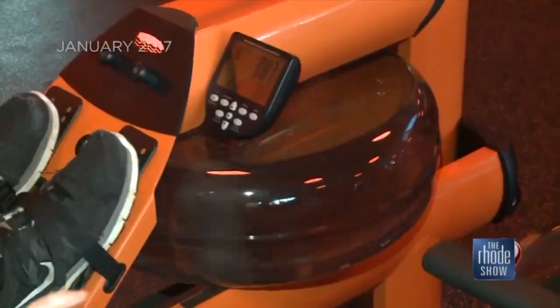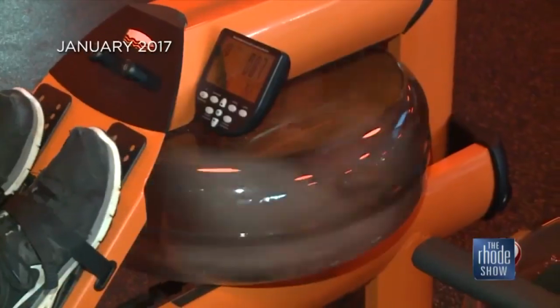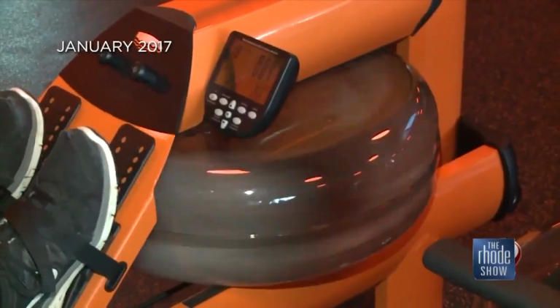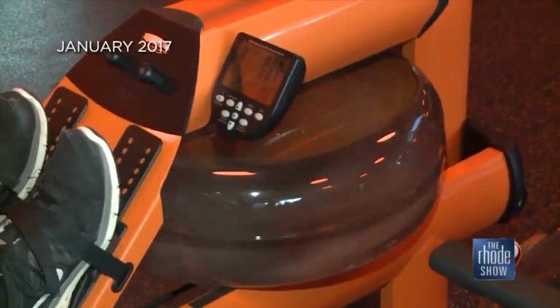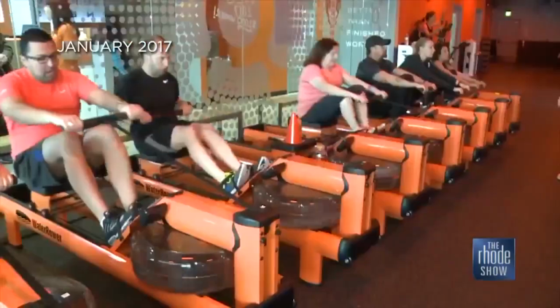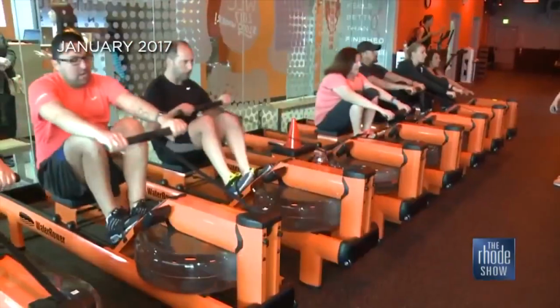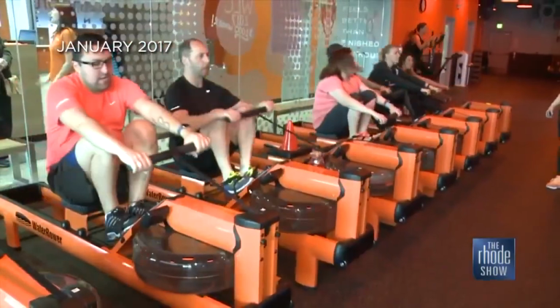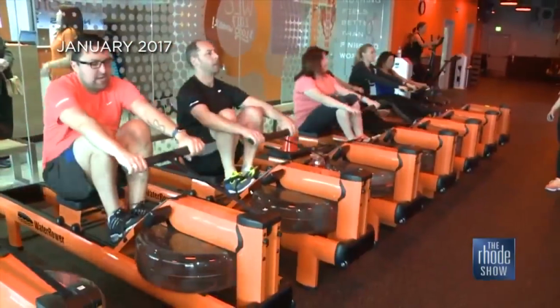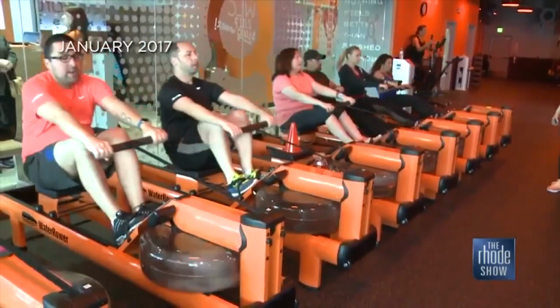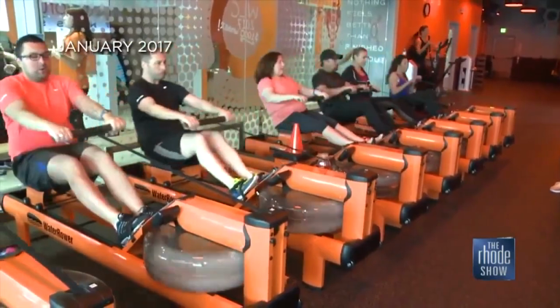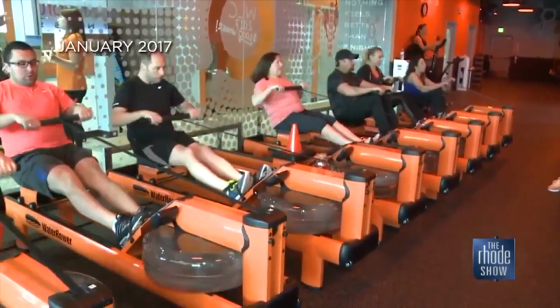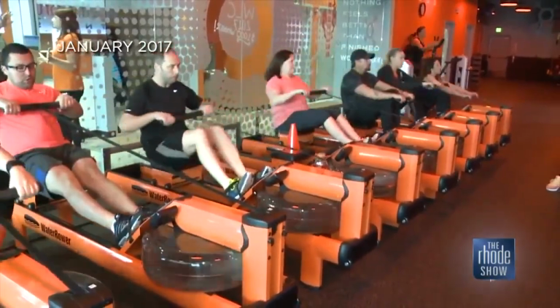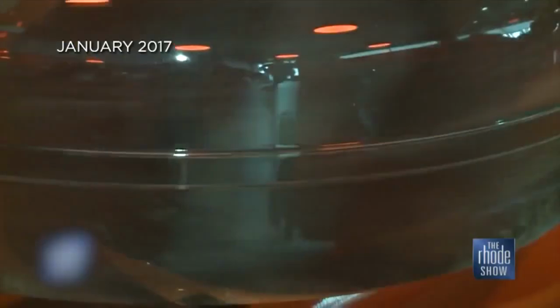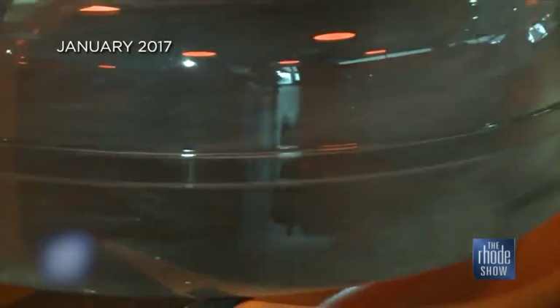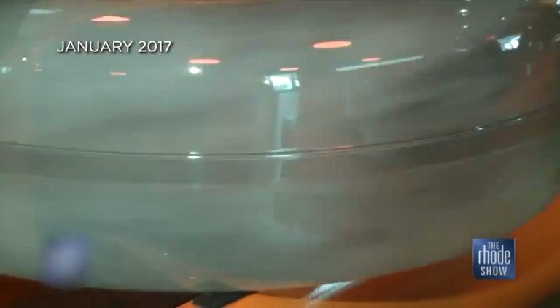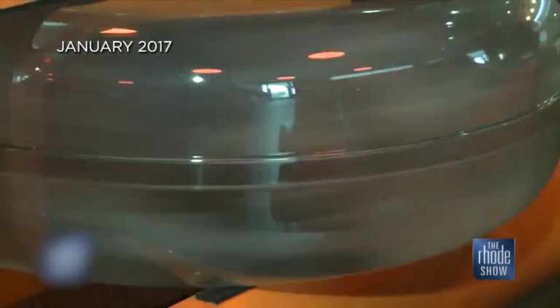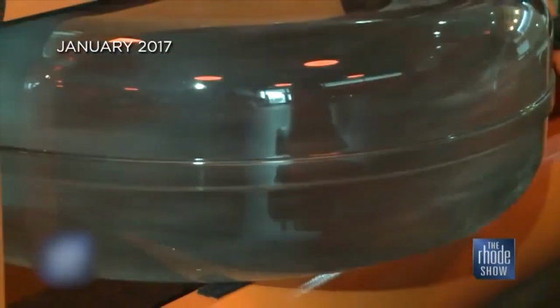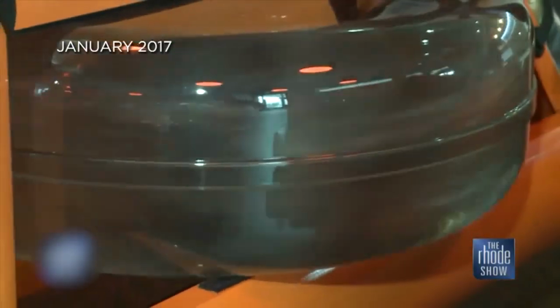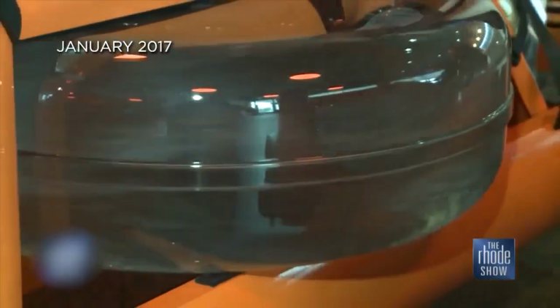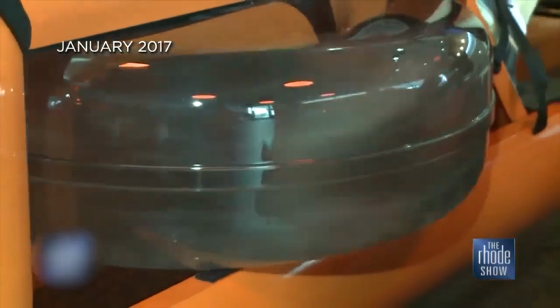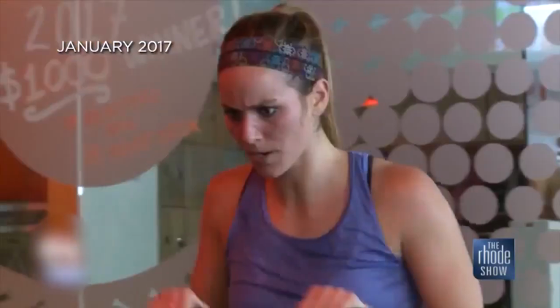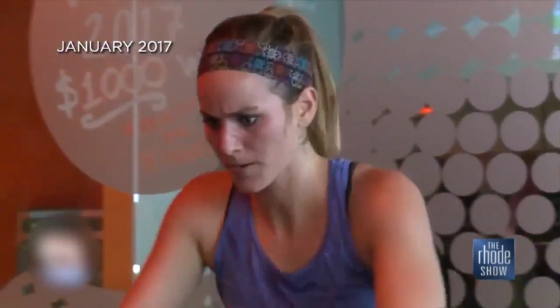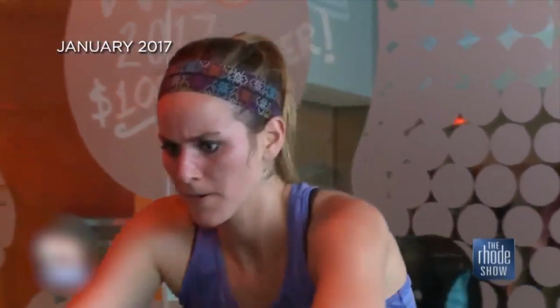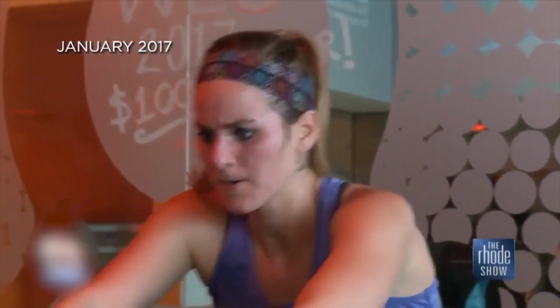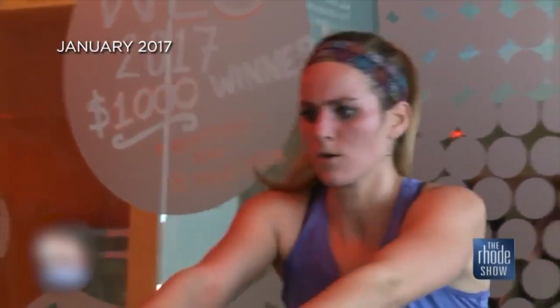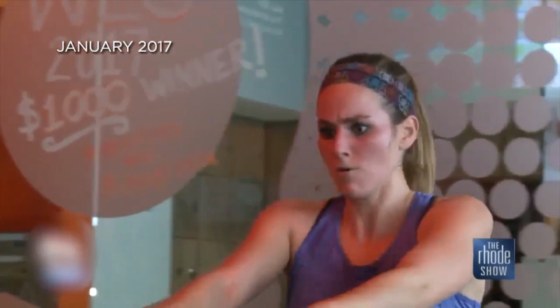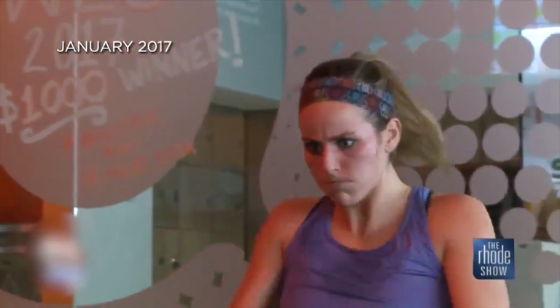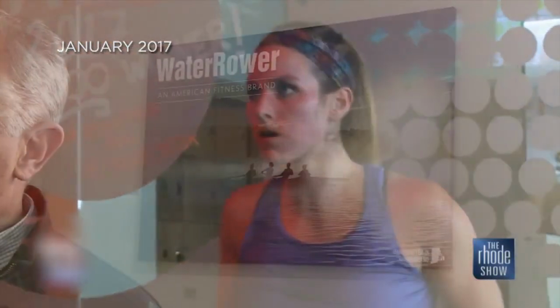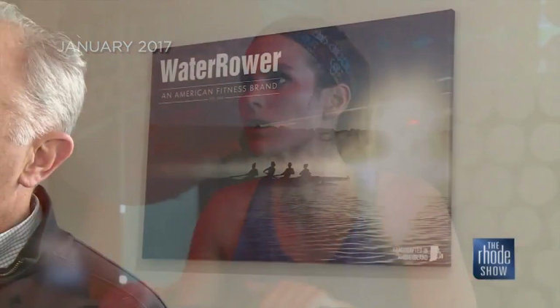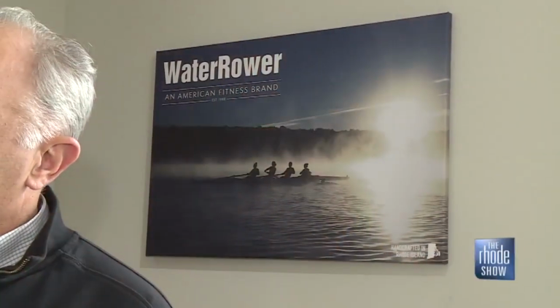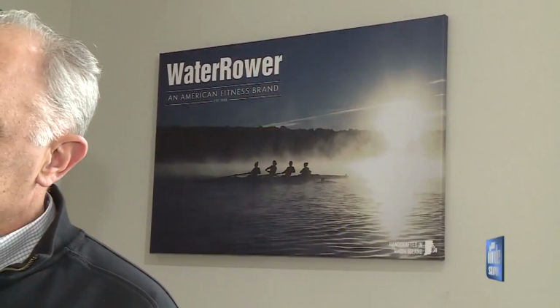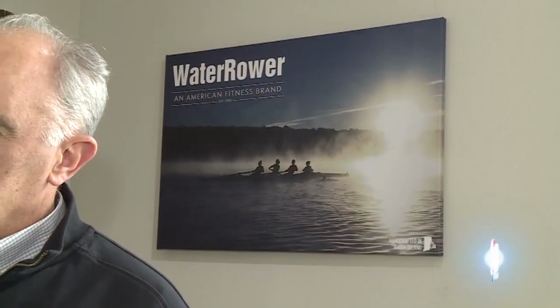Orange Theory Fitness, City Row — these are the kinds of clients we serve. It truly is a full-body workout.